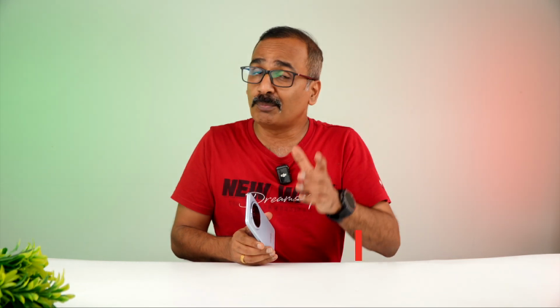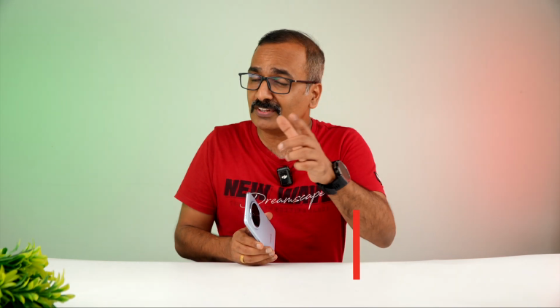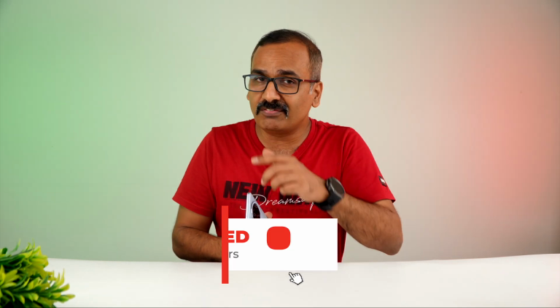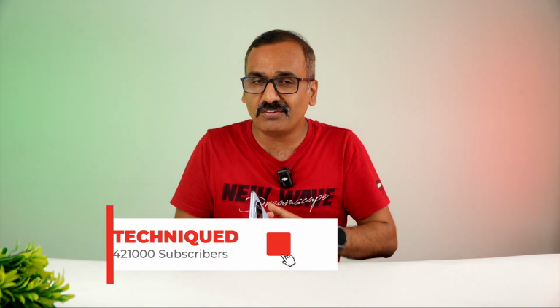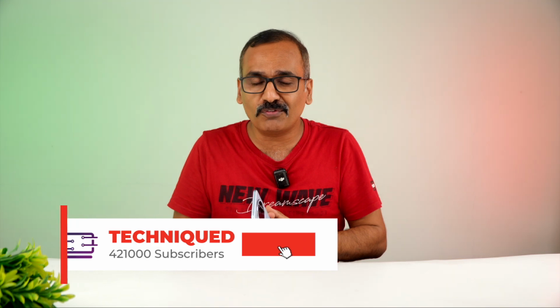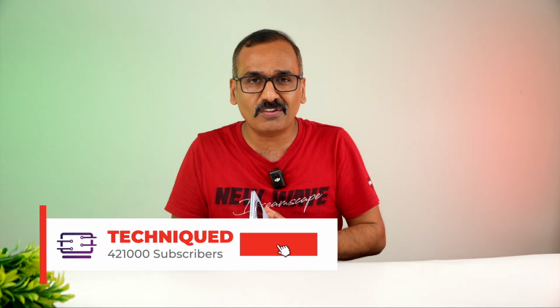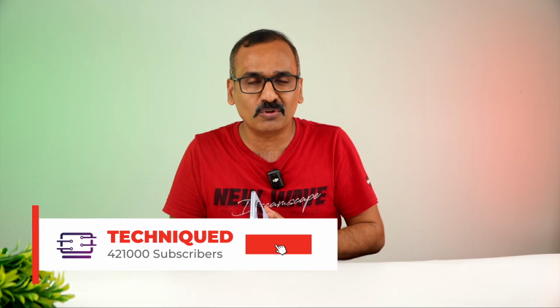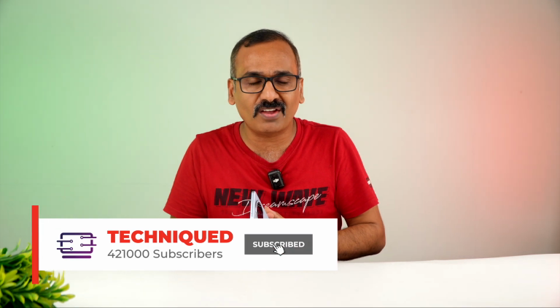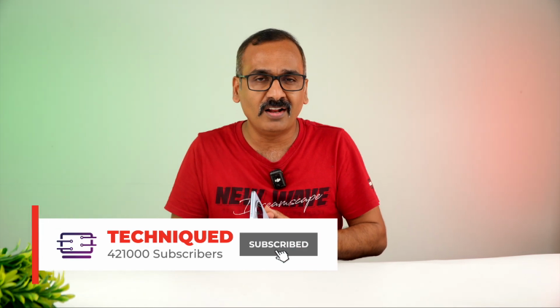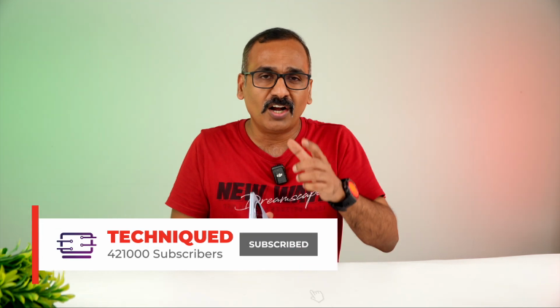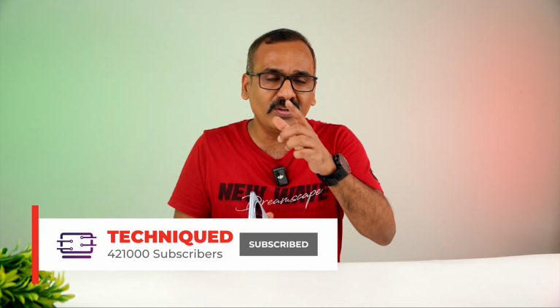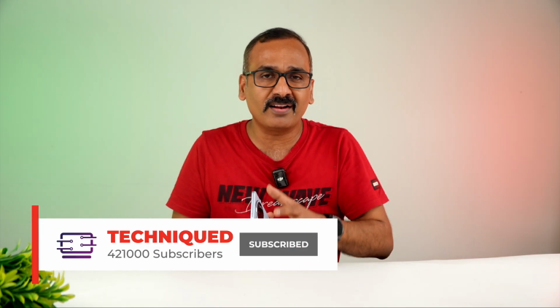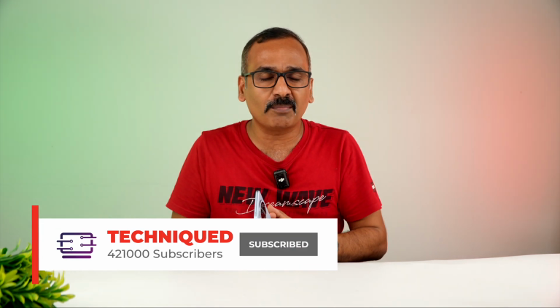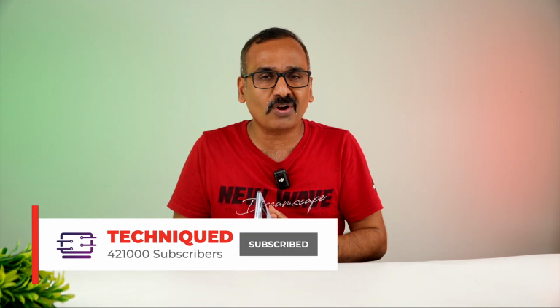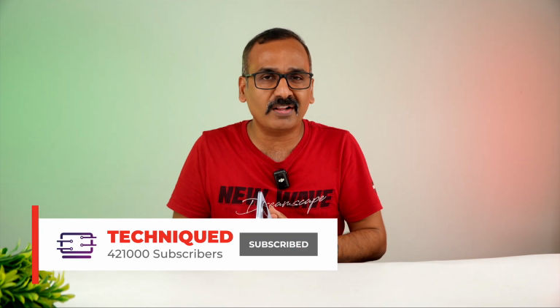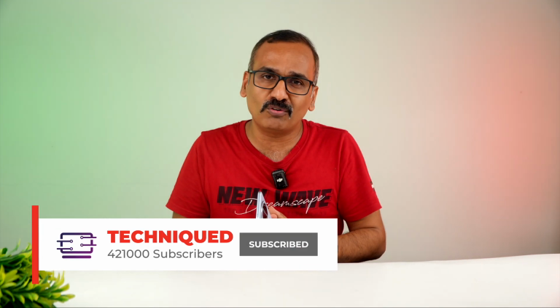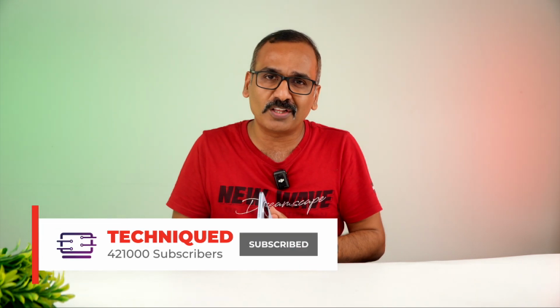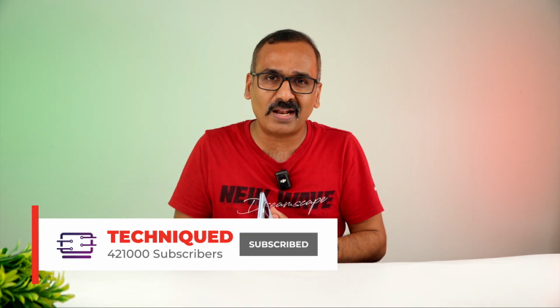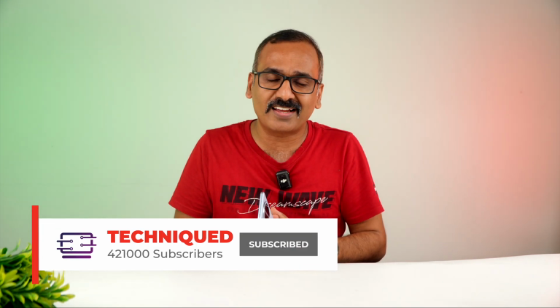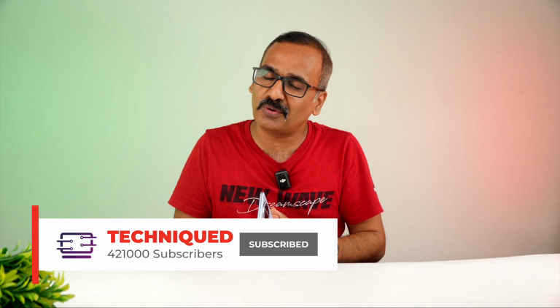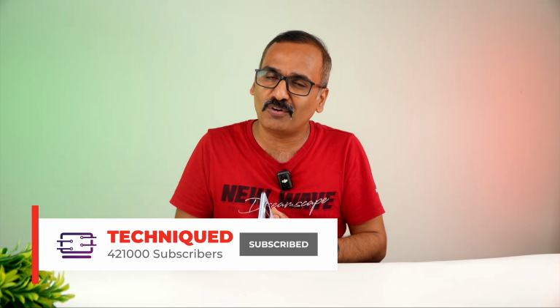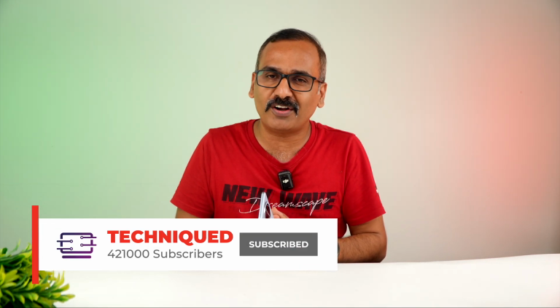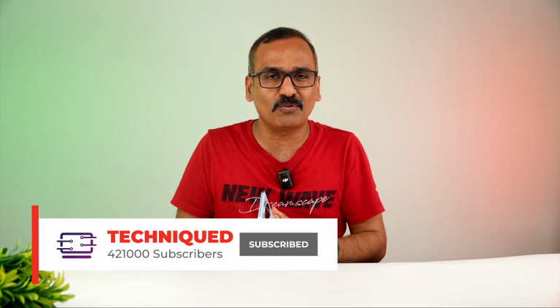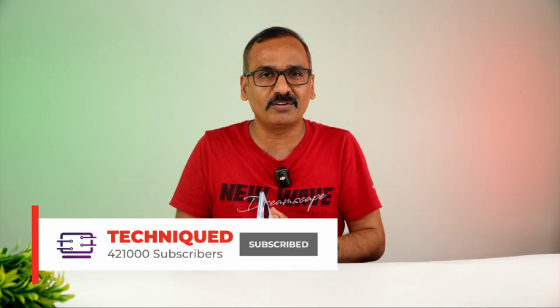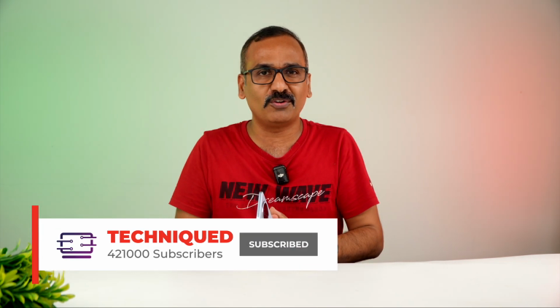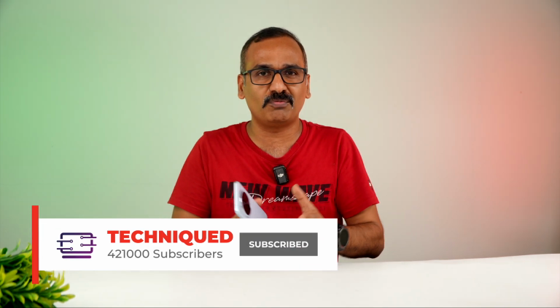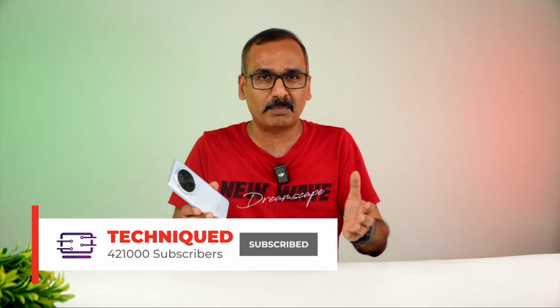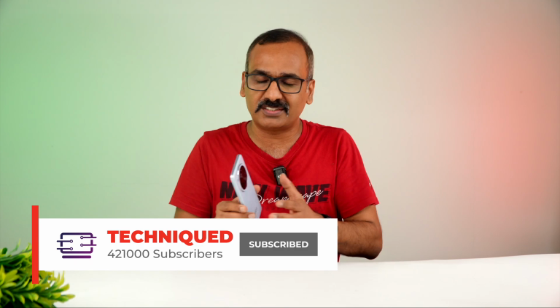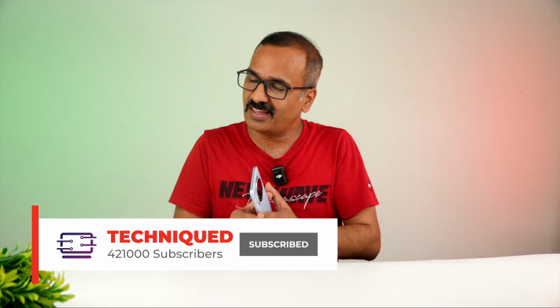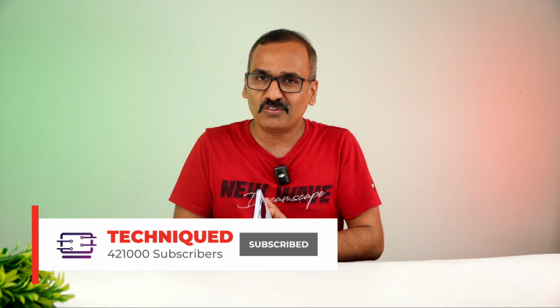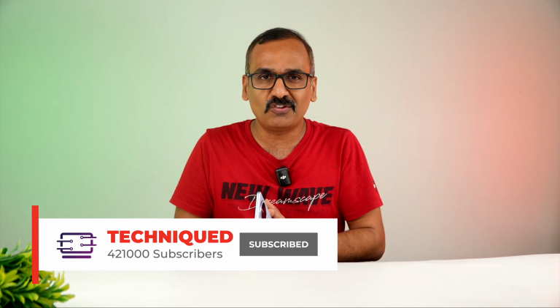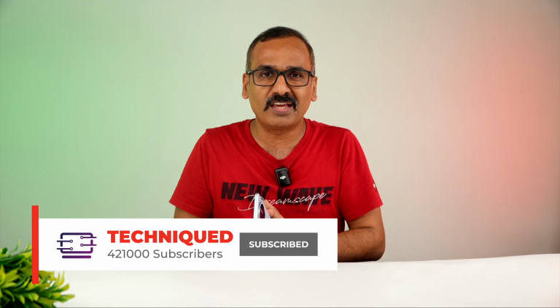Before that, if this is your first time on this channel, do hit that subscribe button and also hit the bell icon to get notified of all videos published. So let's begin.